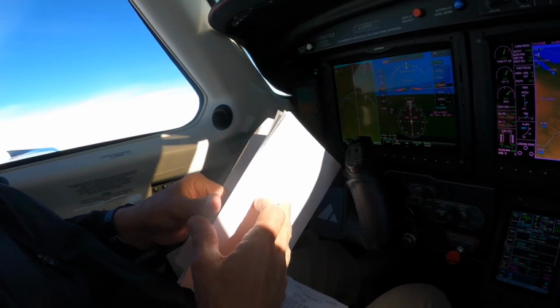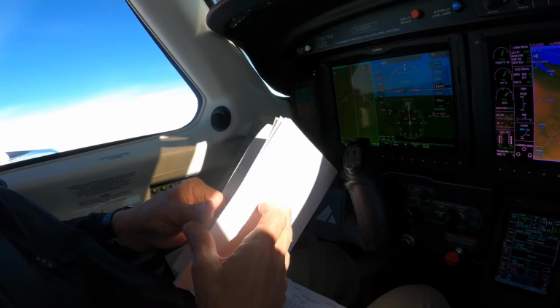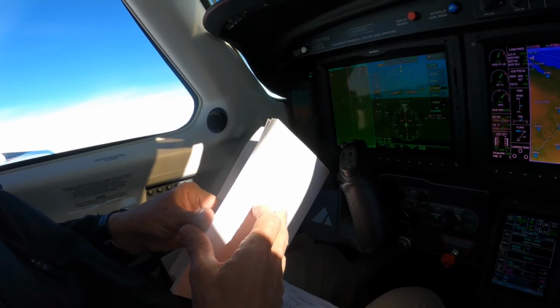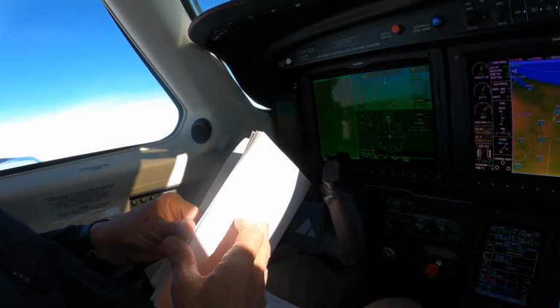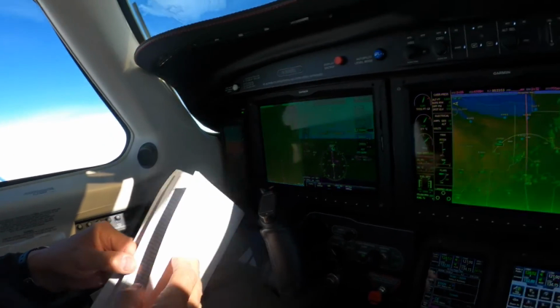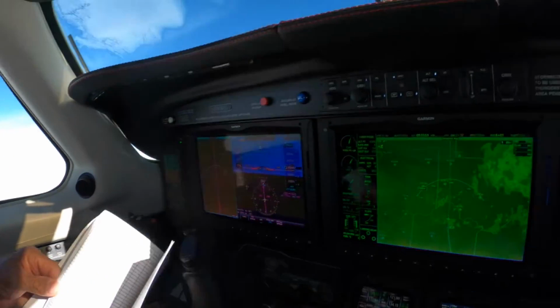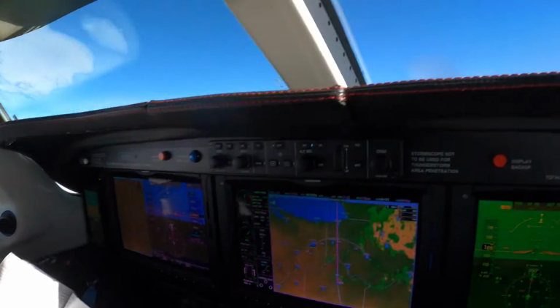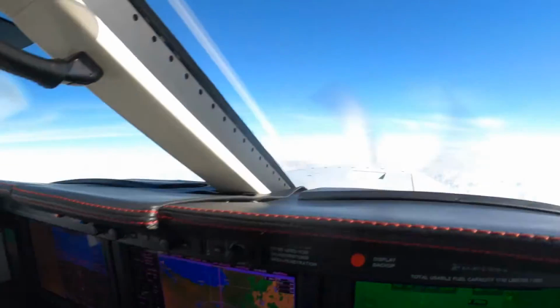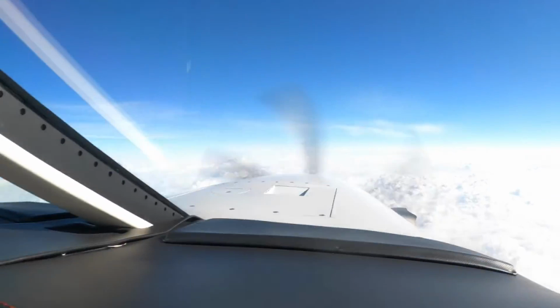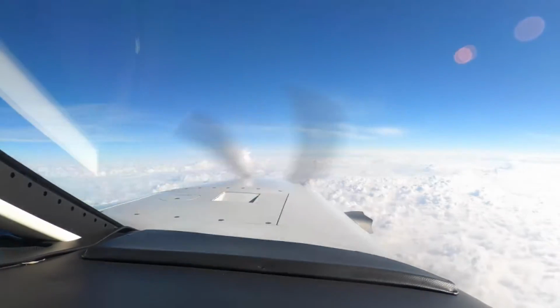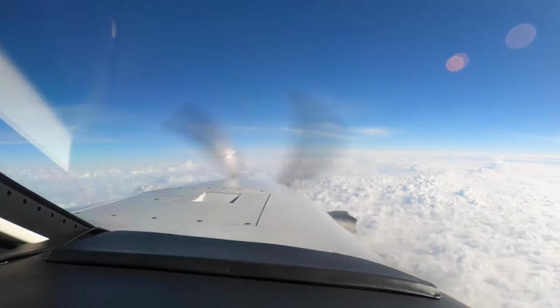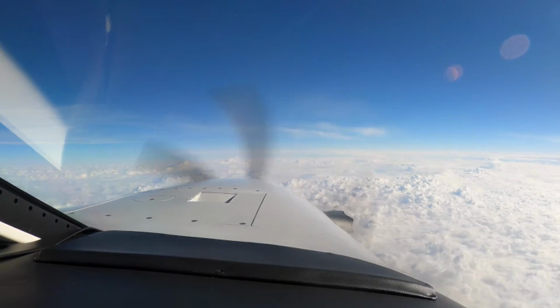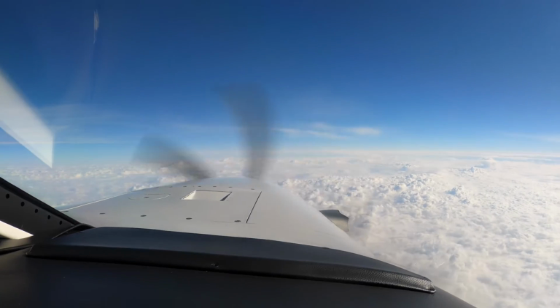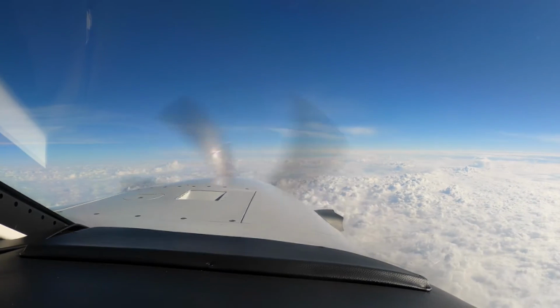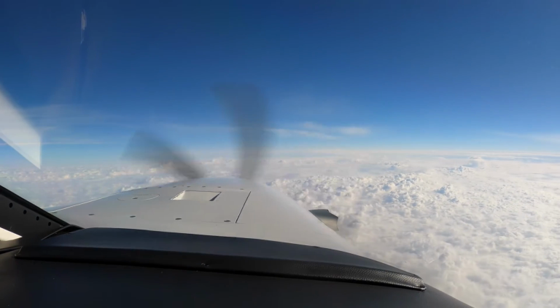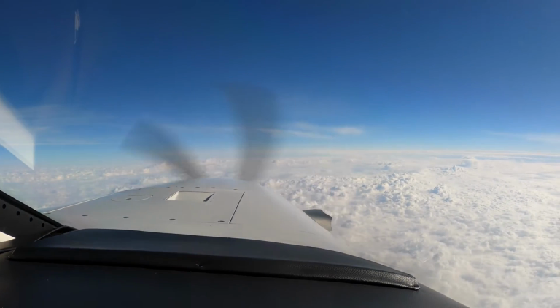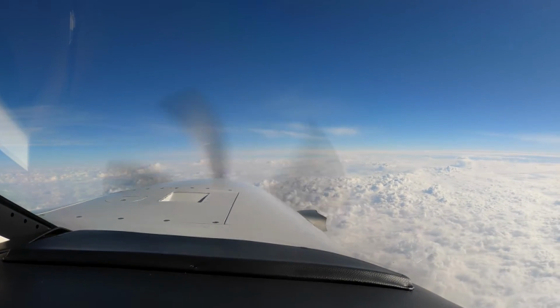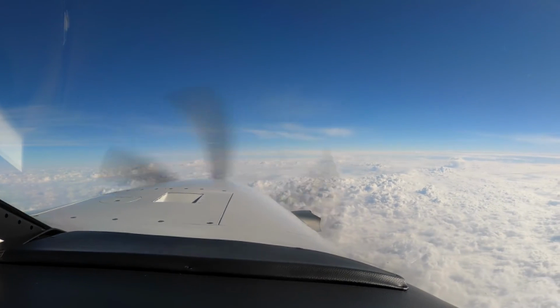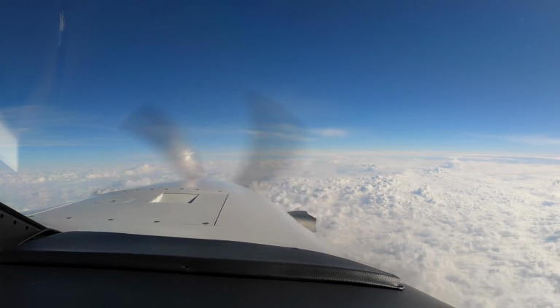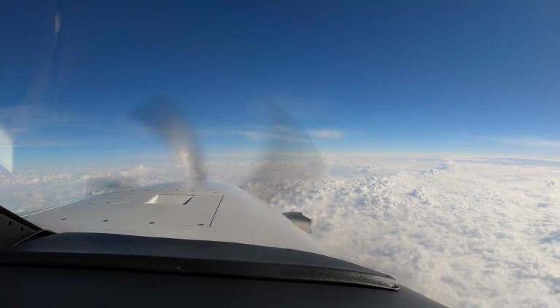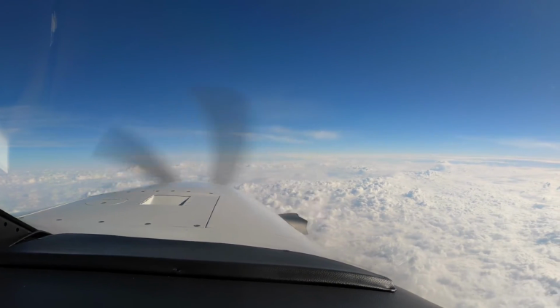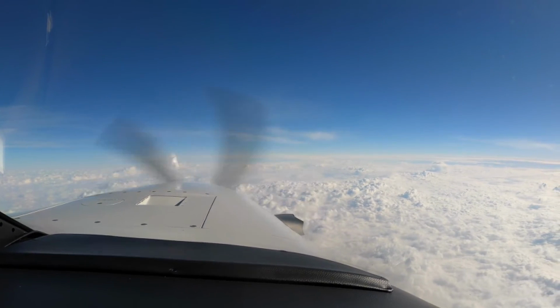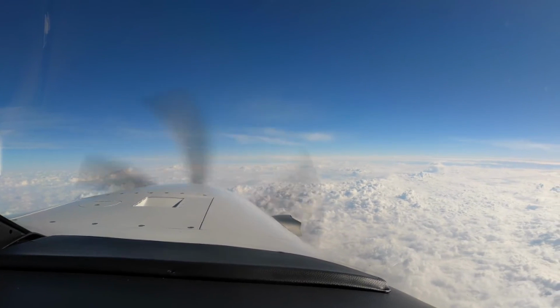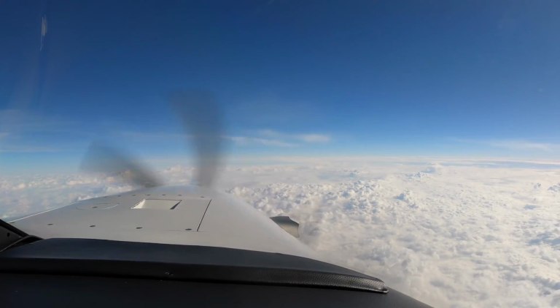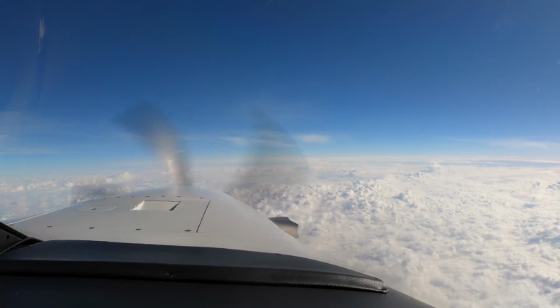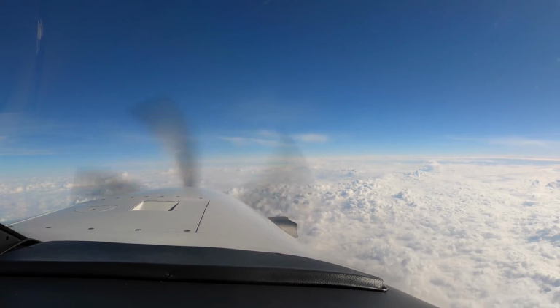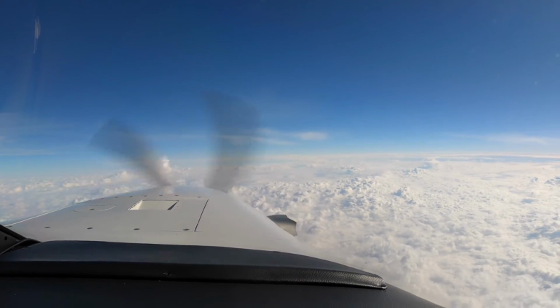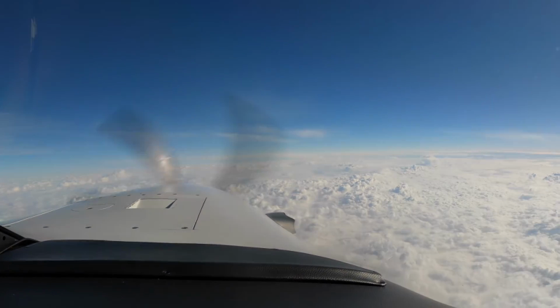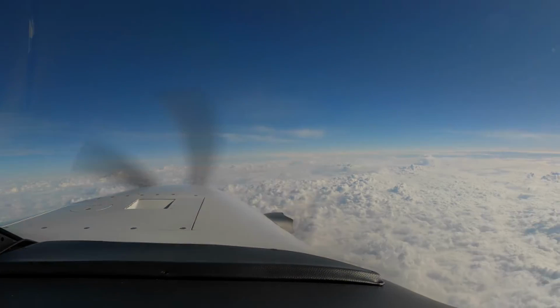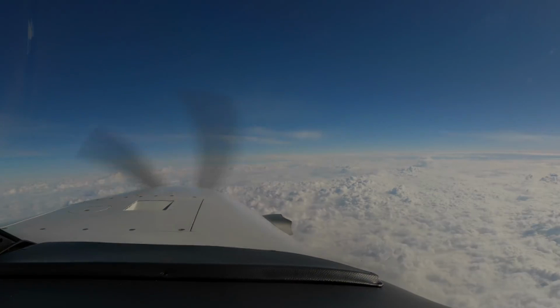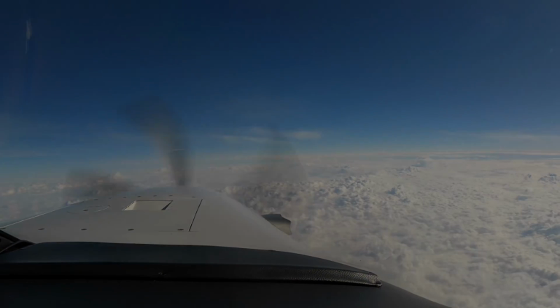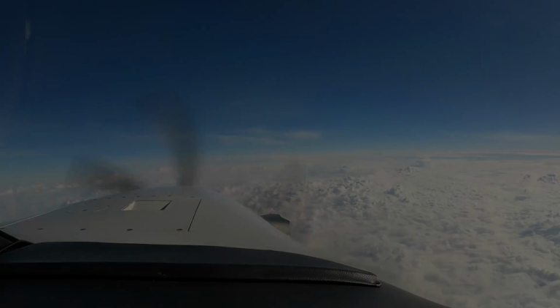Dick Rochford — fly safely. Train often.